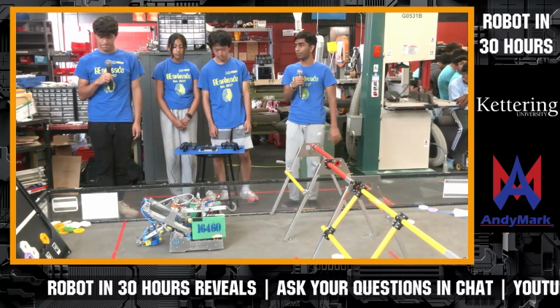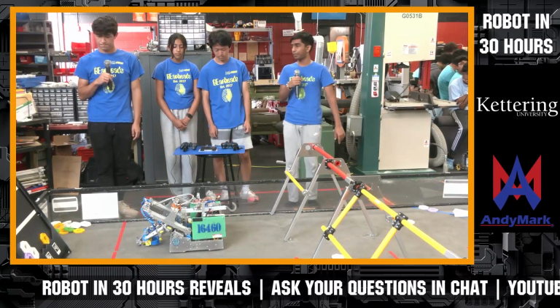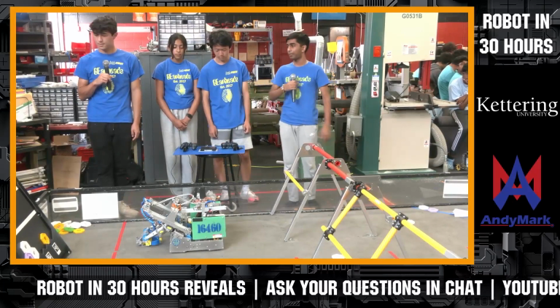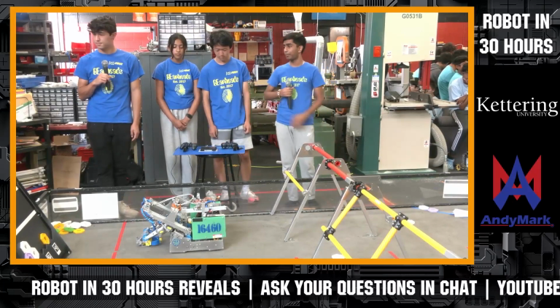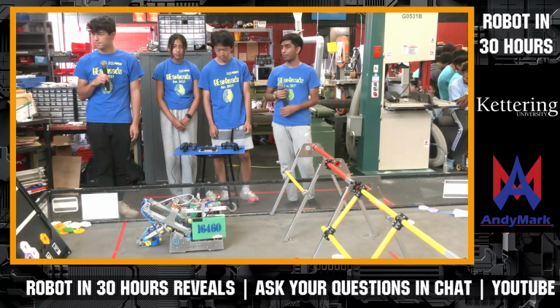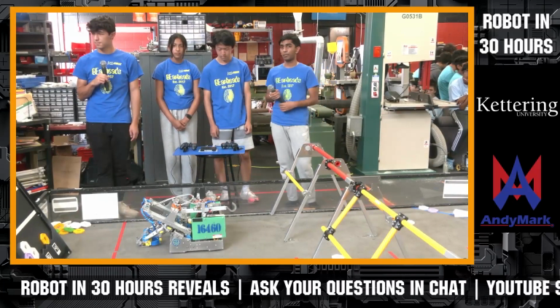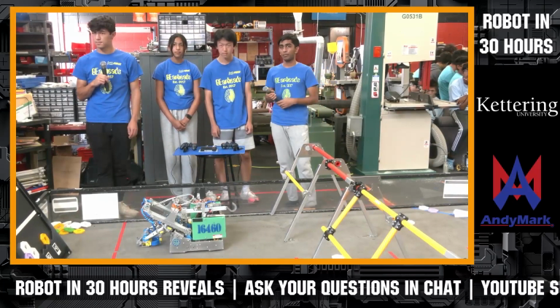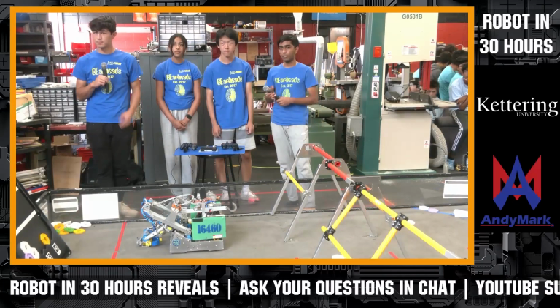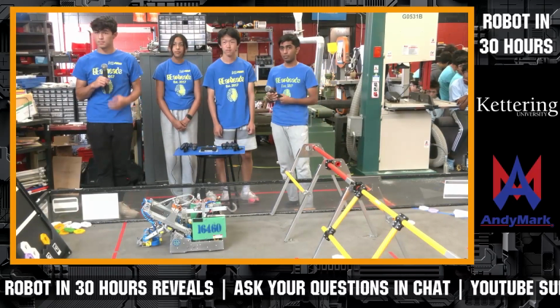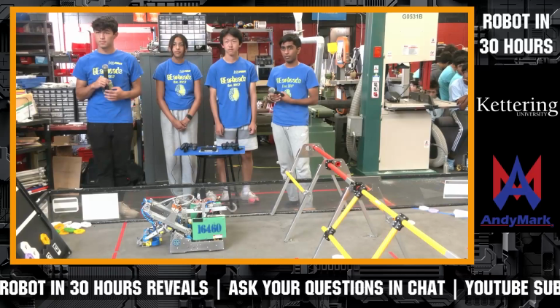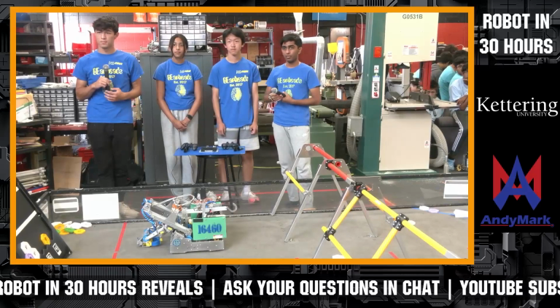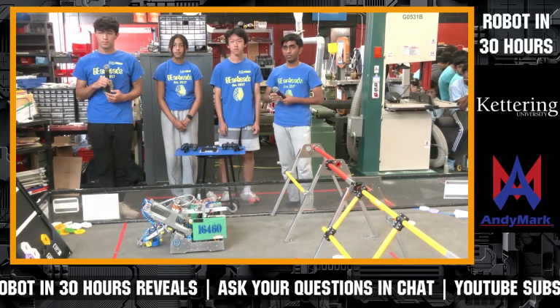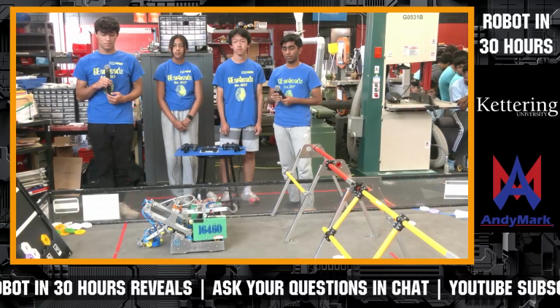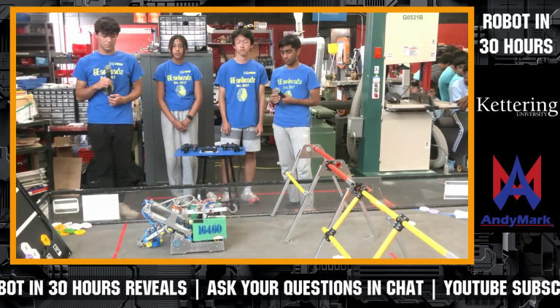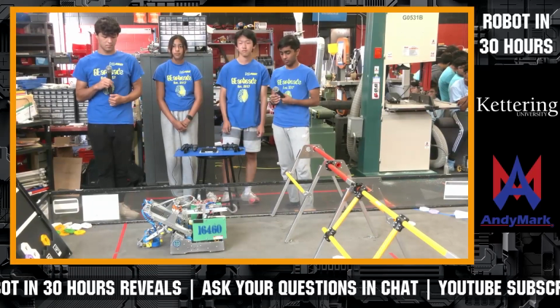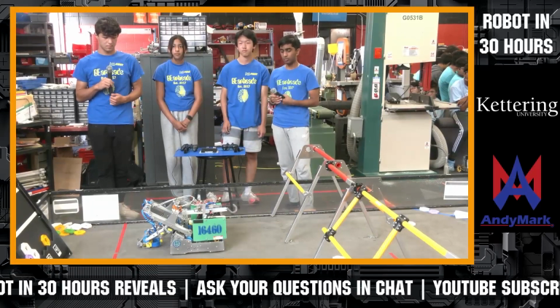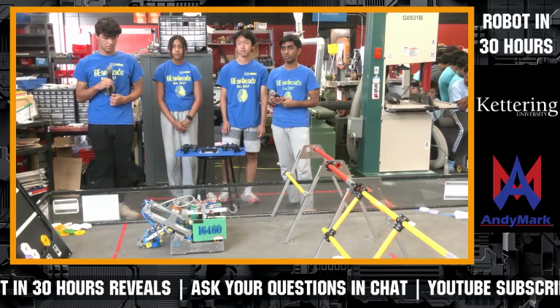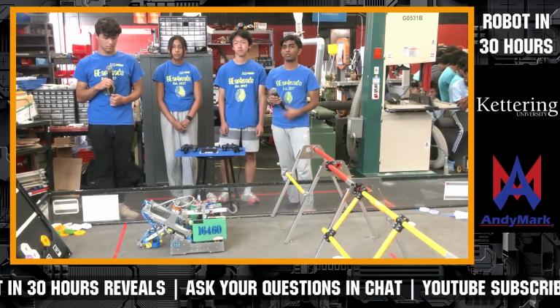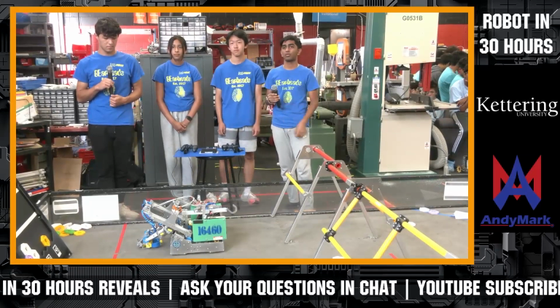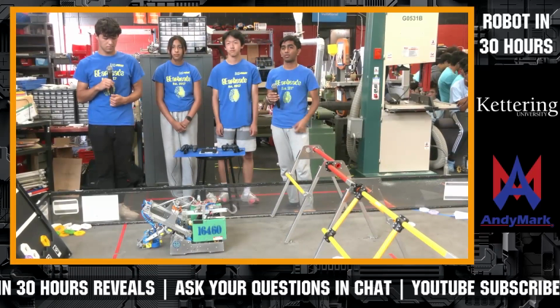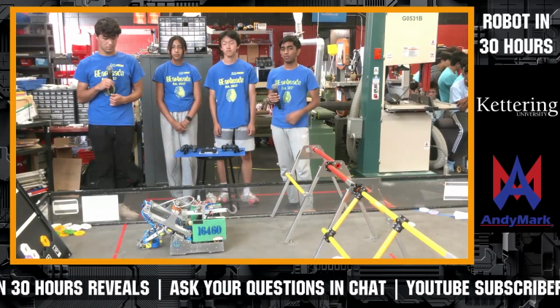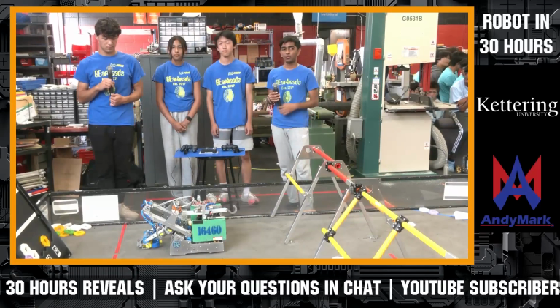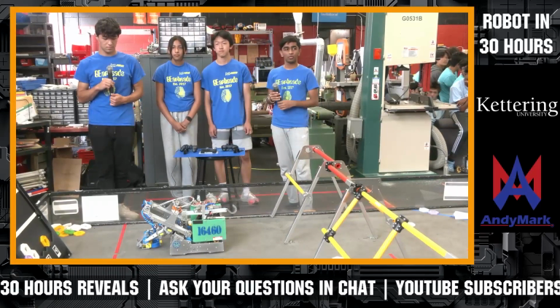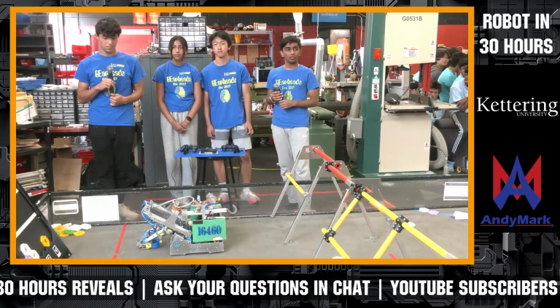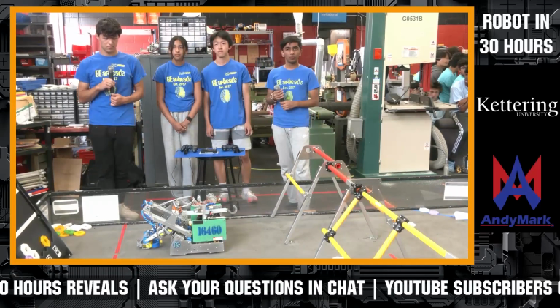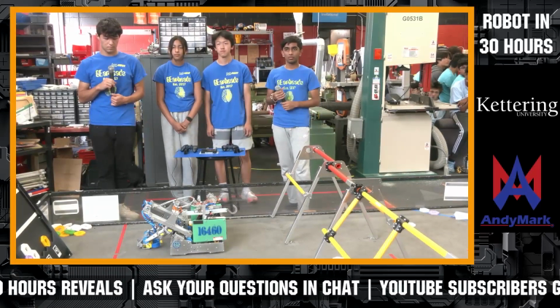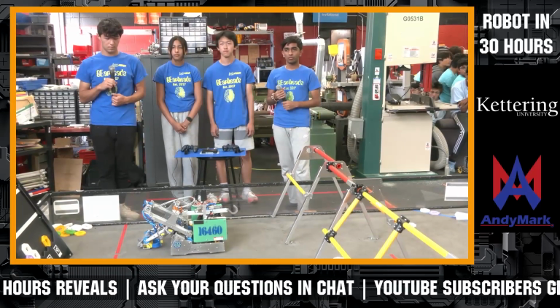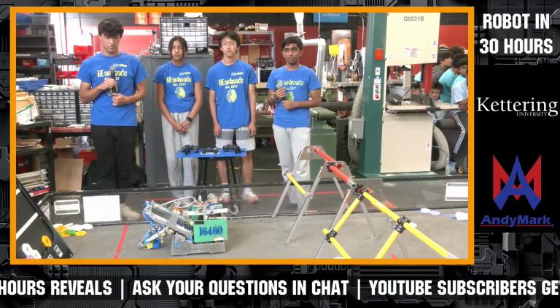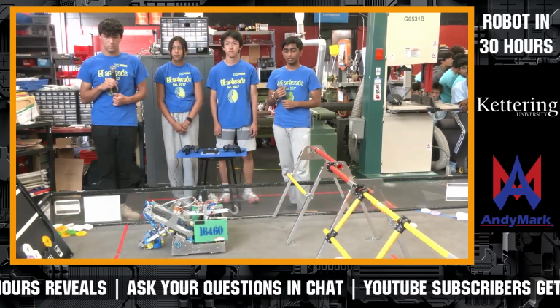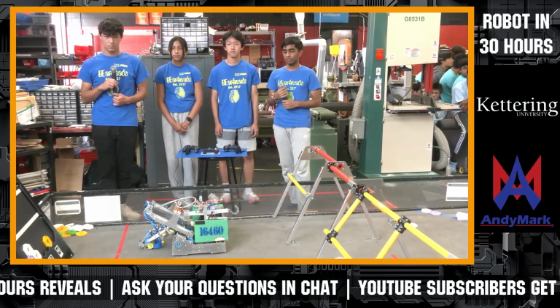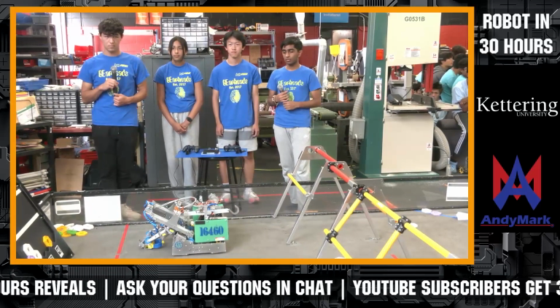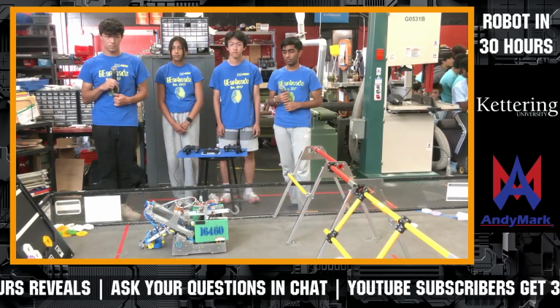GearHeads, congratulations on a great Robot in 30 Hours build. Audience, give them a big round of applause for an awesome robot.